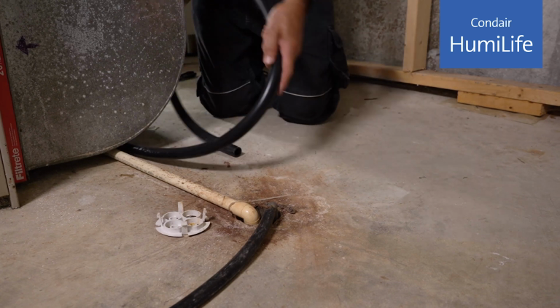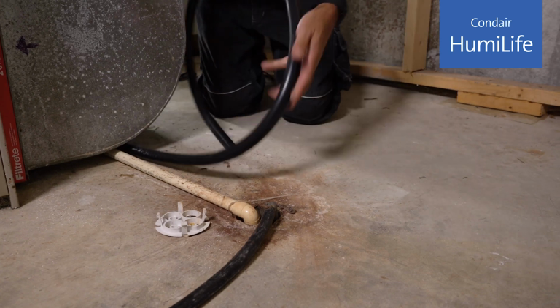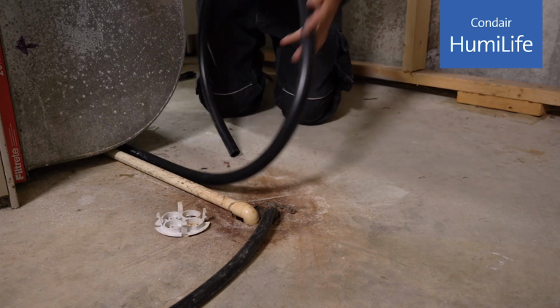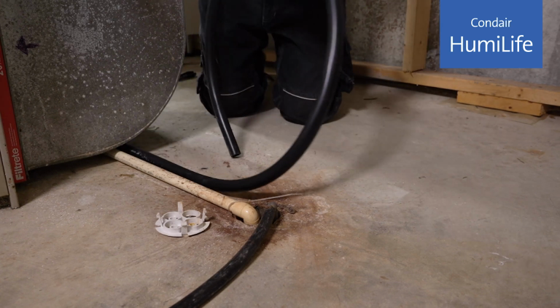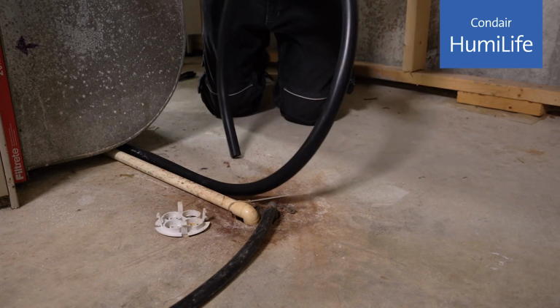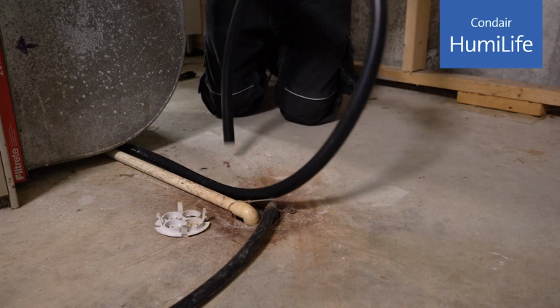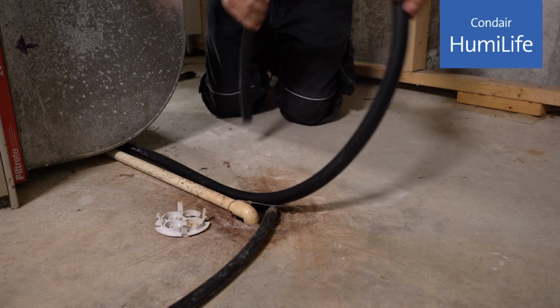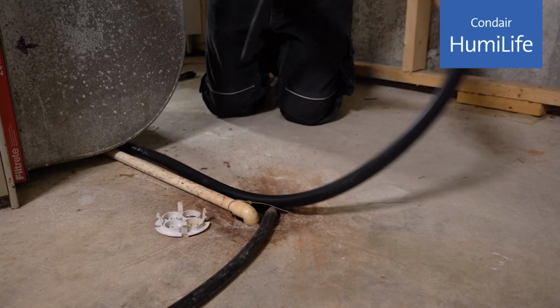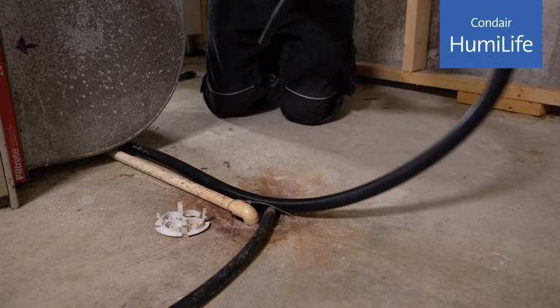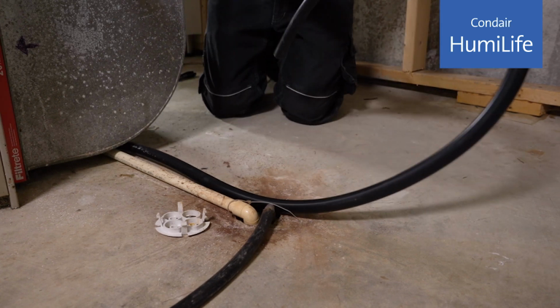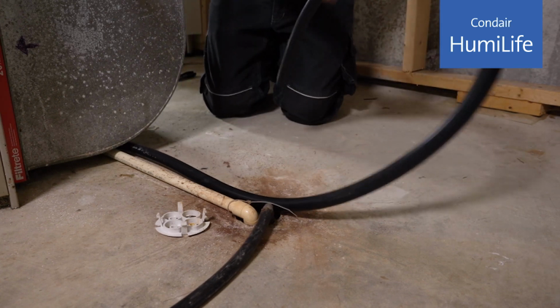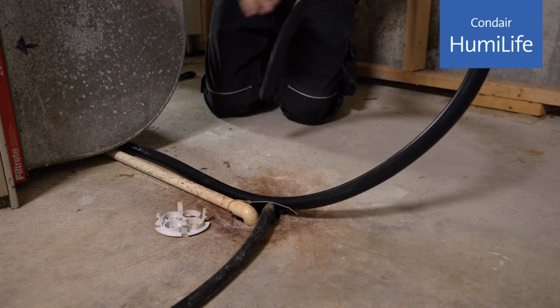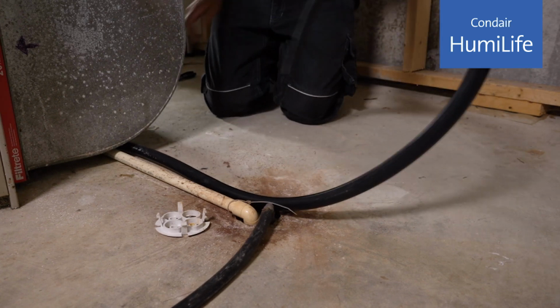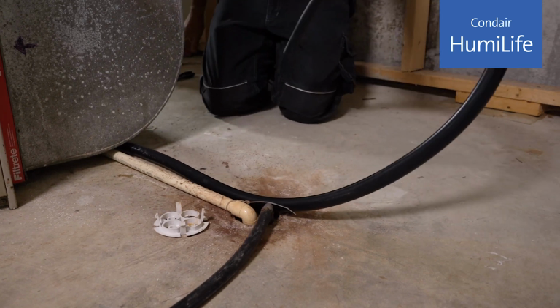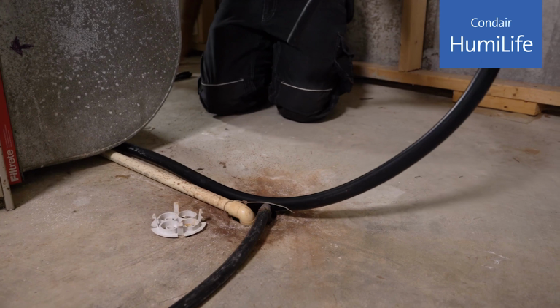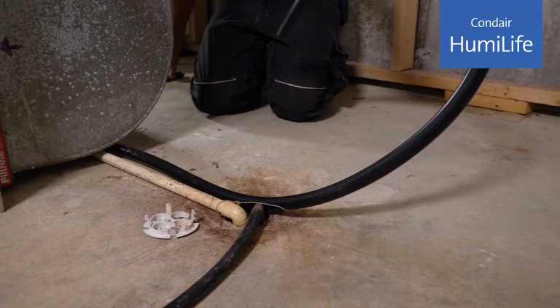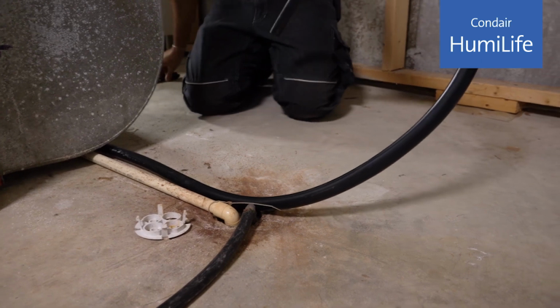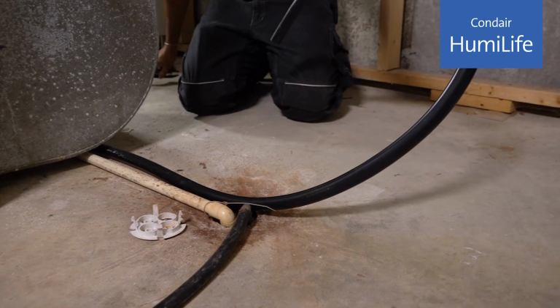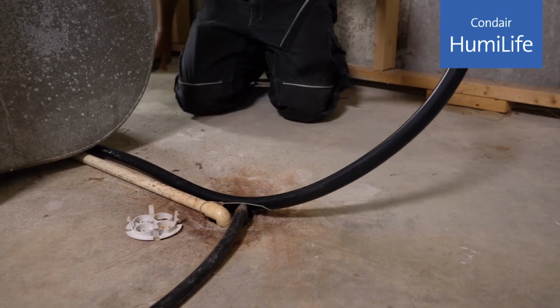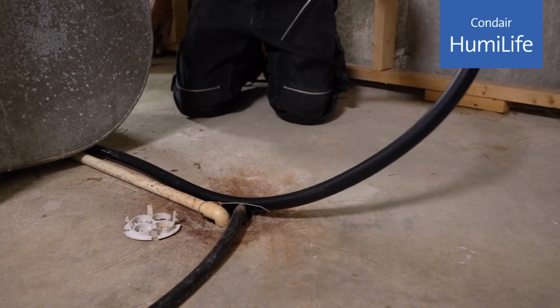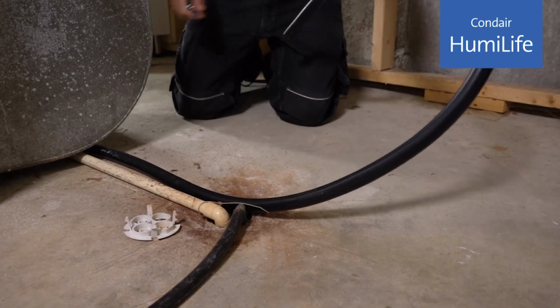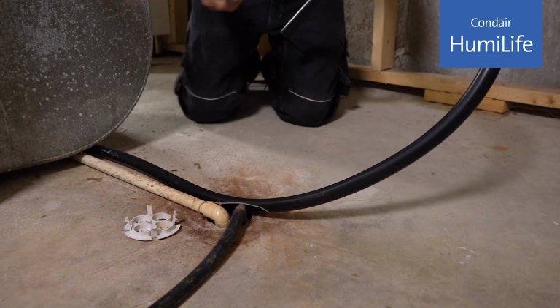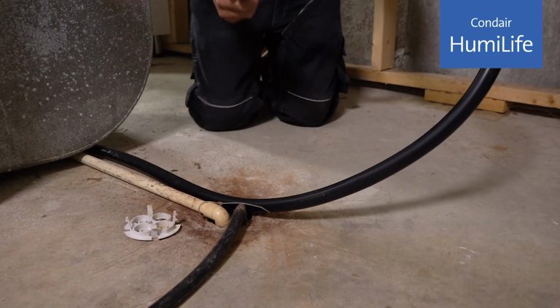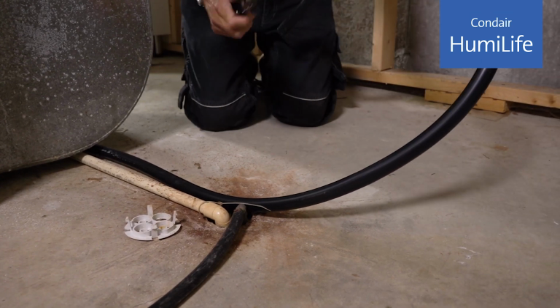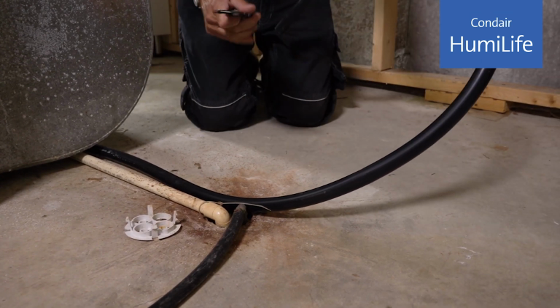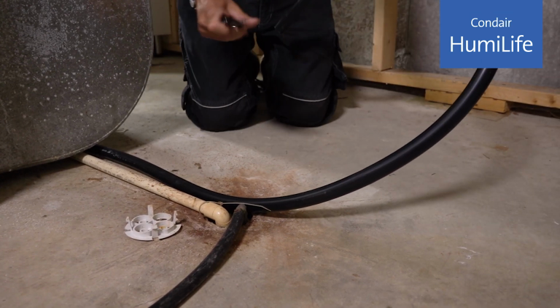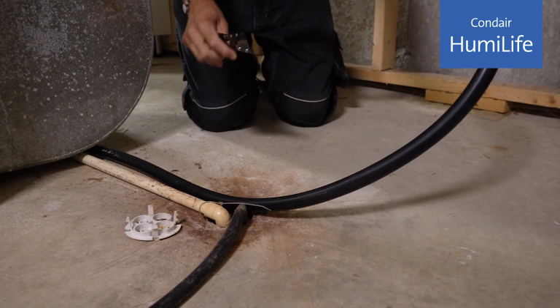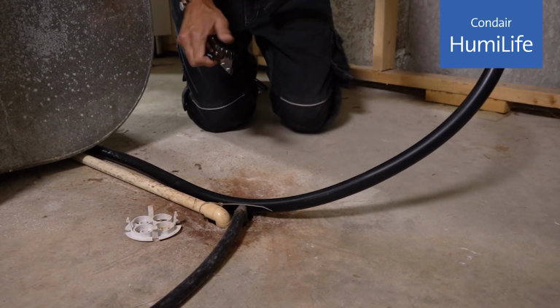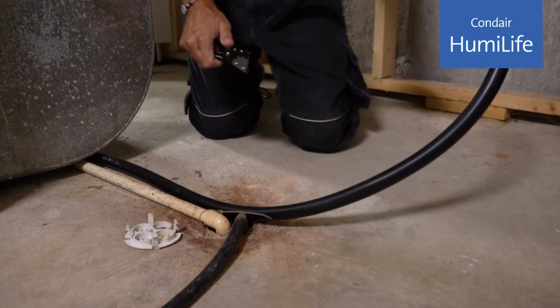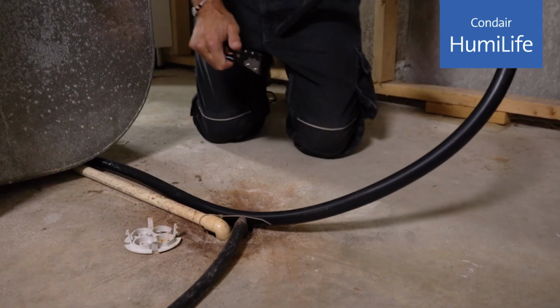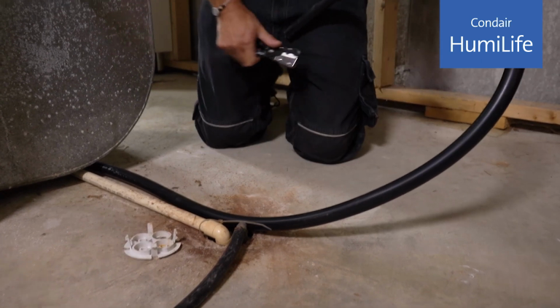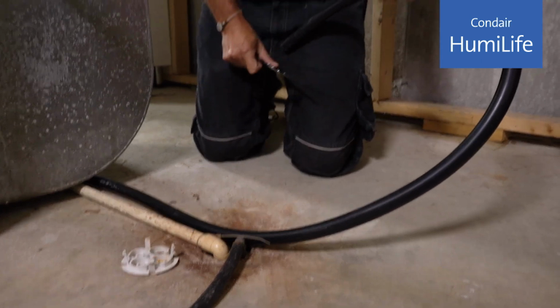The water in this line may be quite warm. Keep a consistent downward slope and lead it to a floor drain.